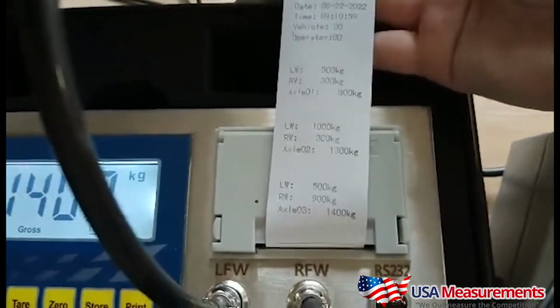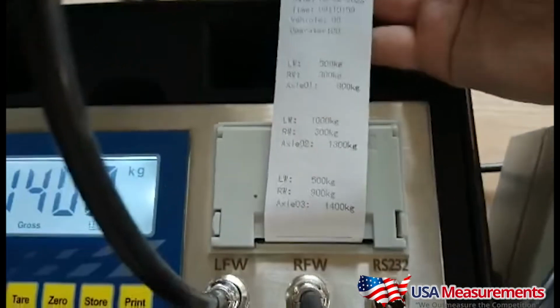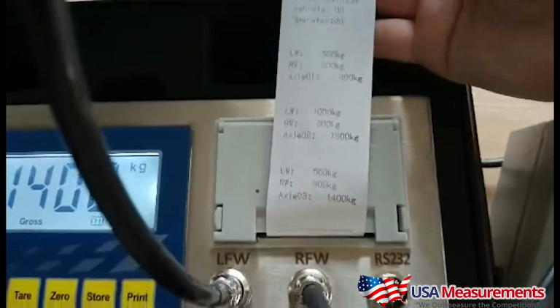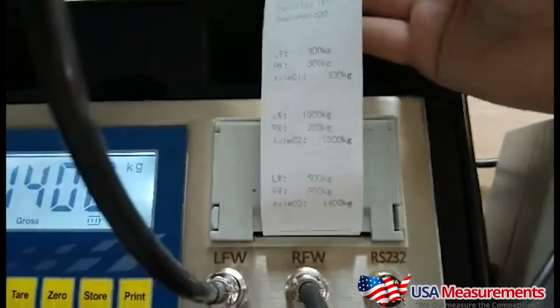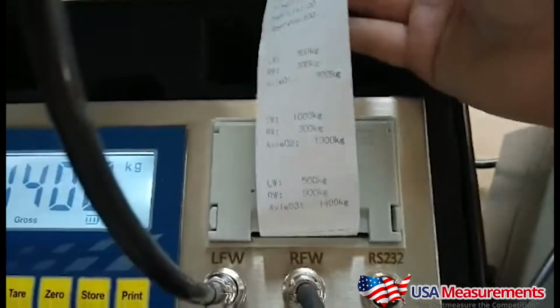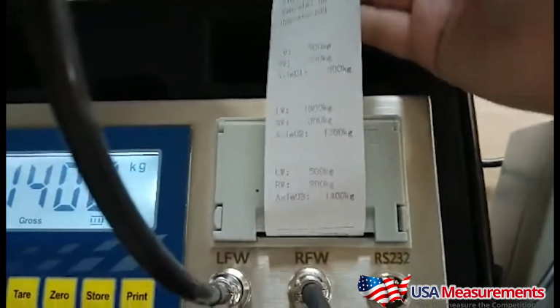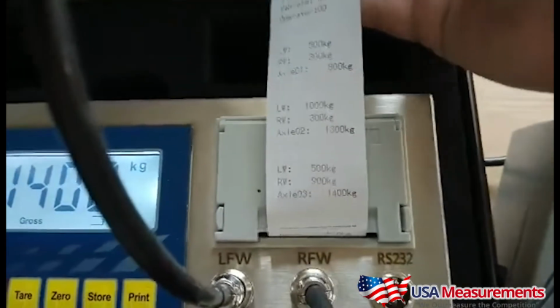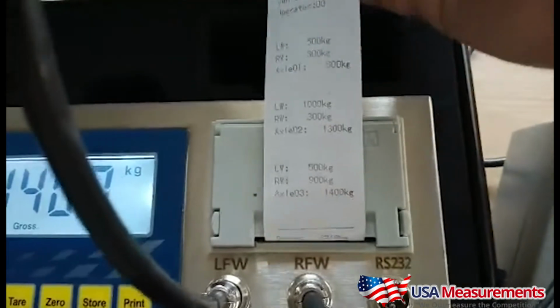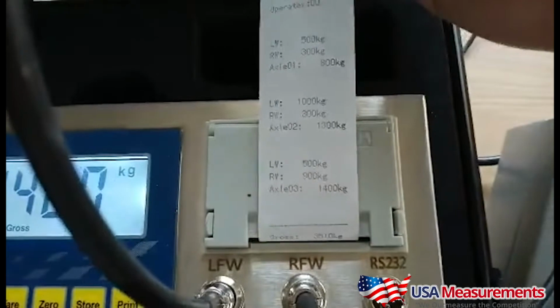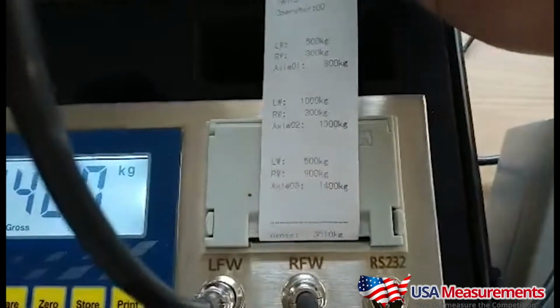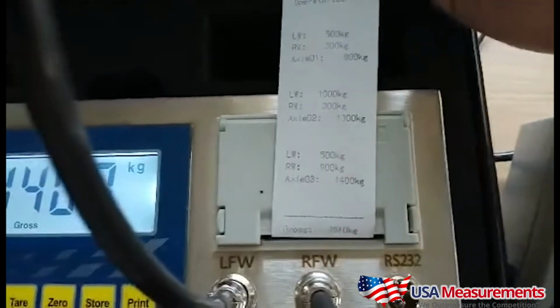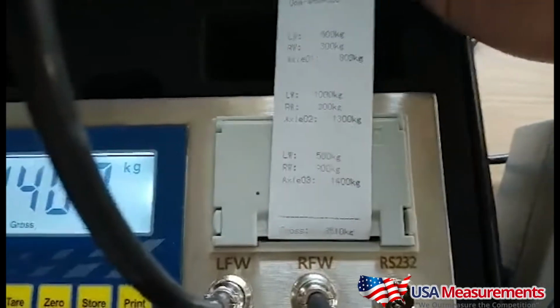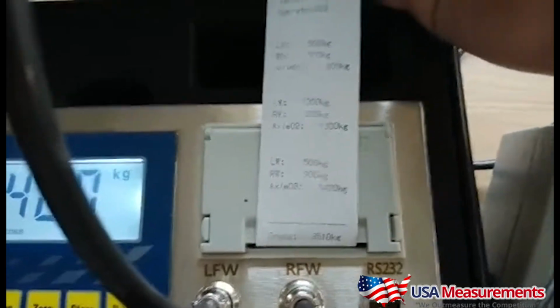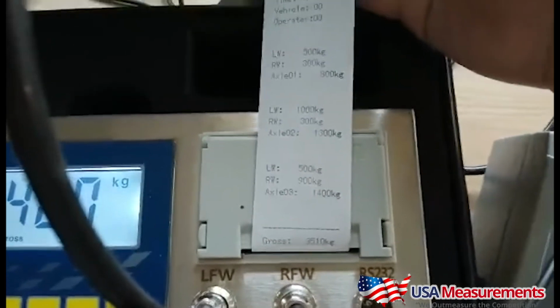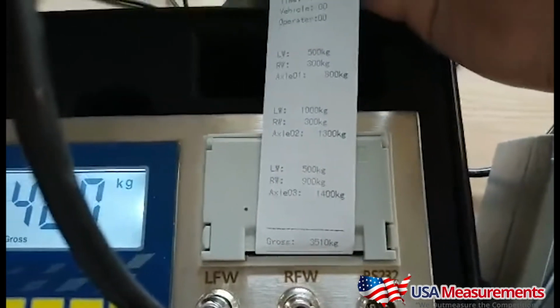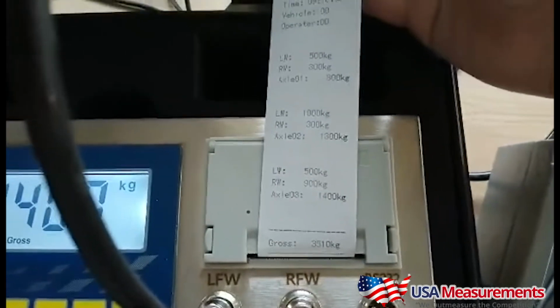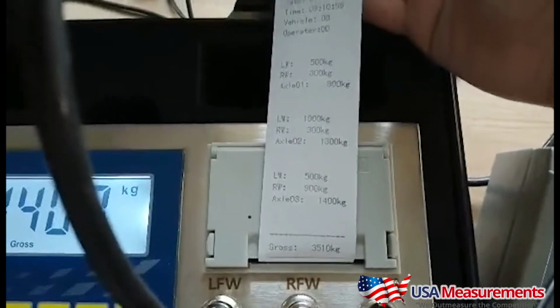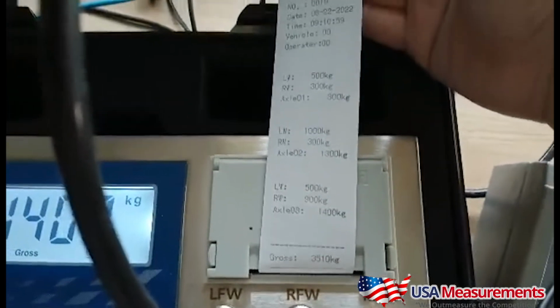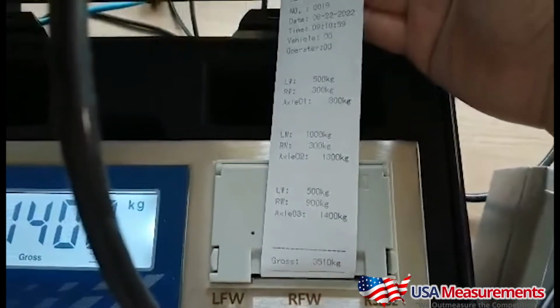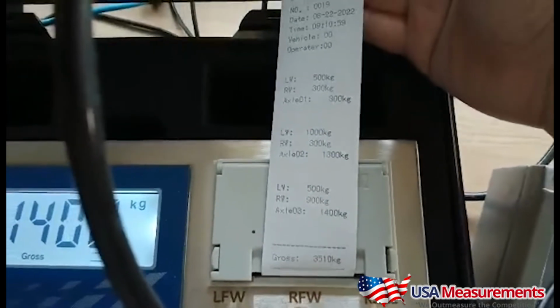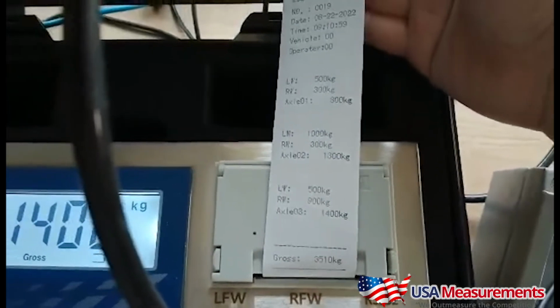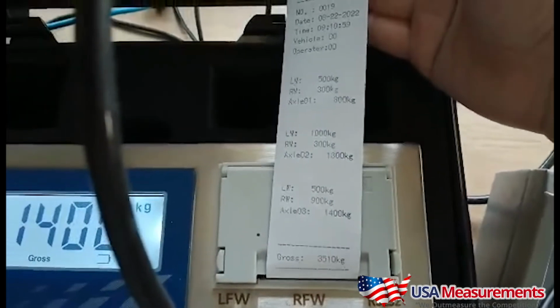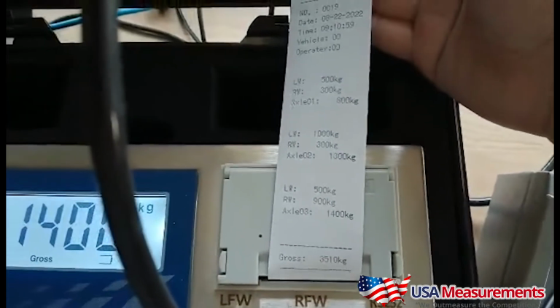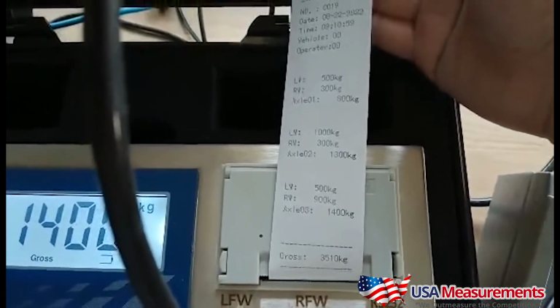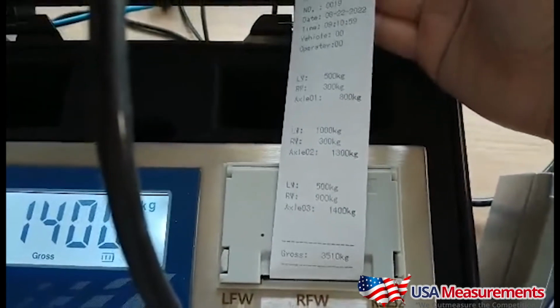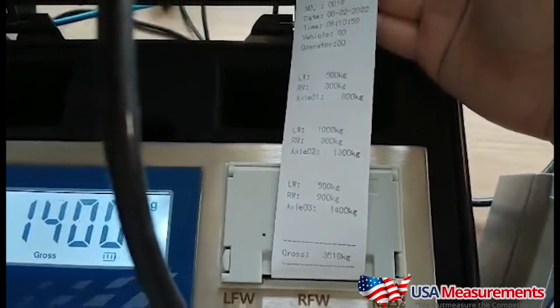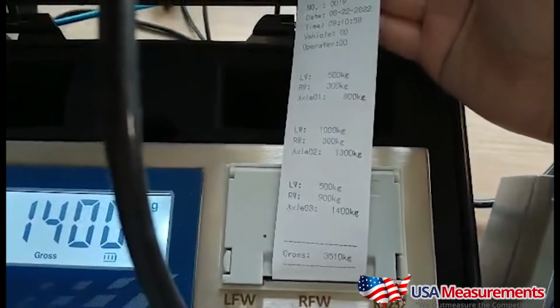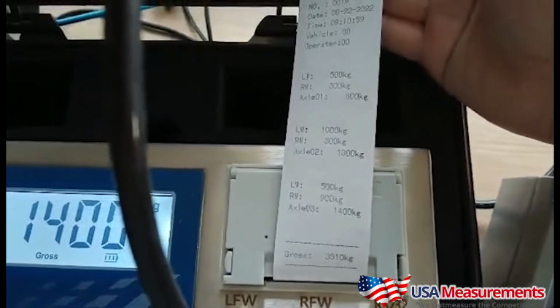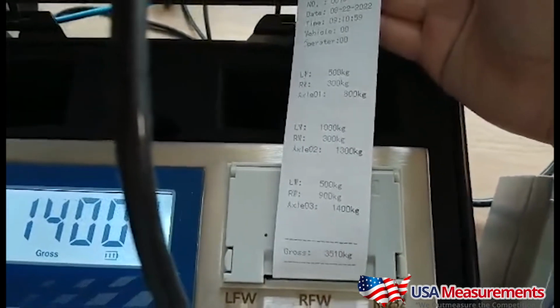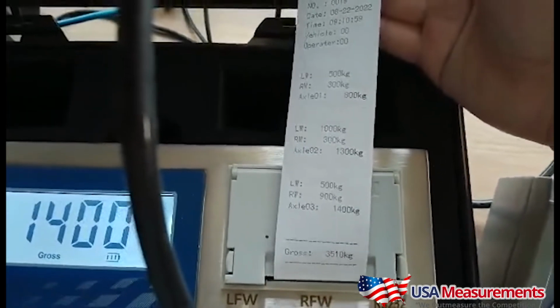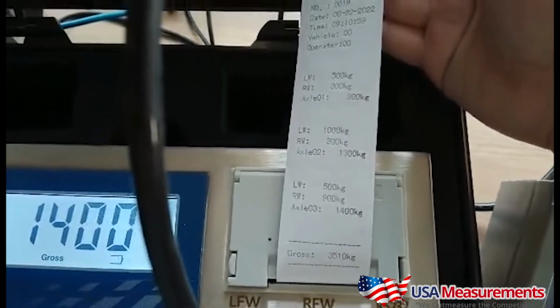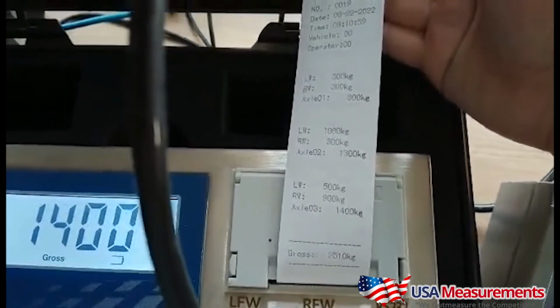On the weight ticket you can see the different axle weights, and then at the very bottom is the gross weight.